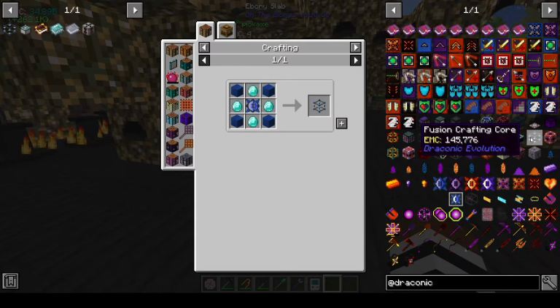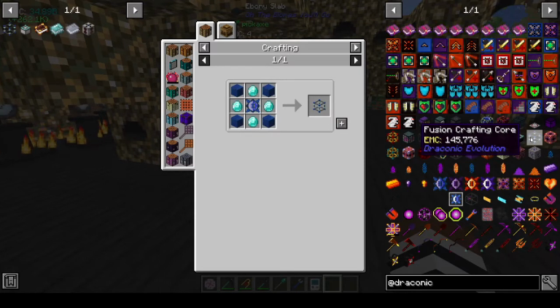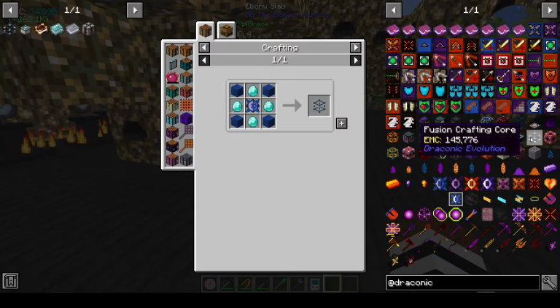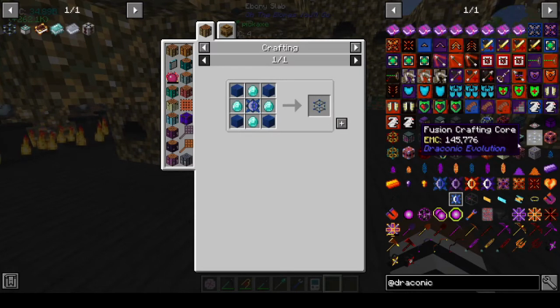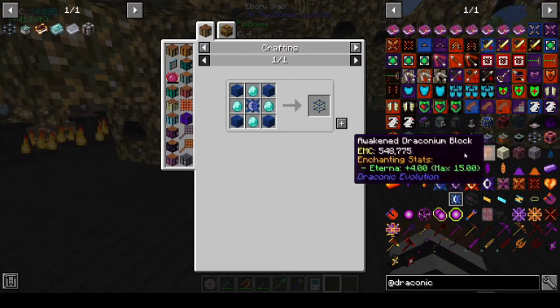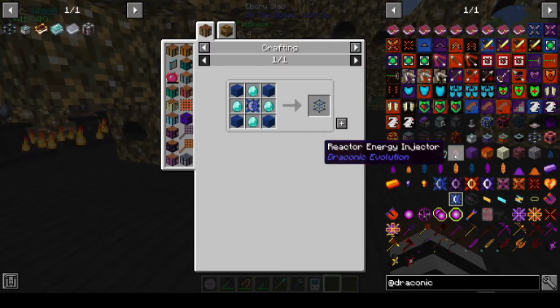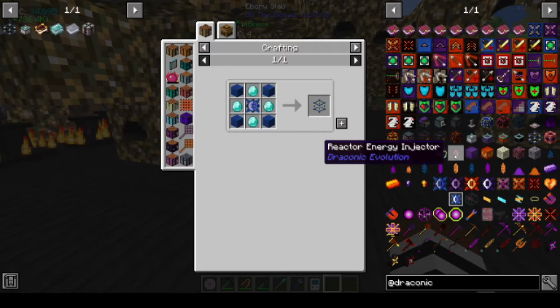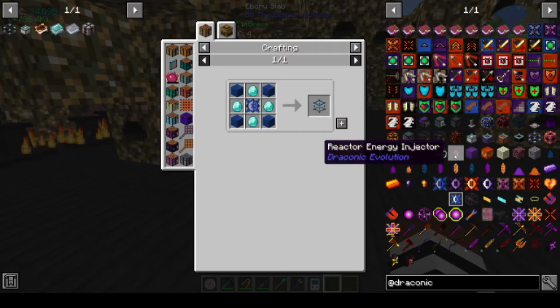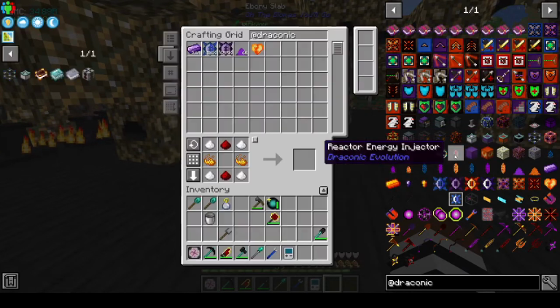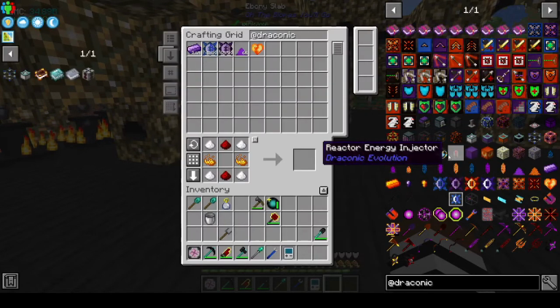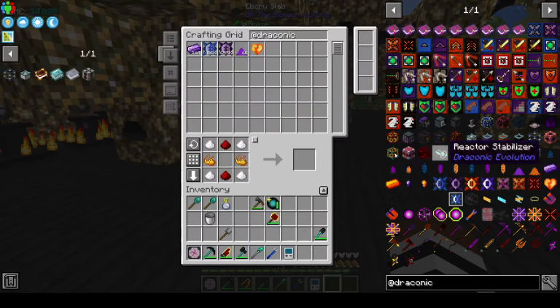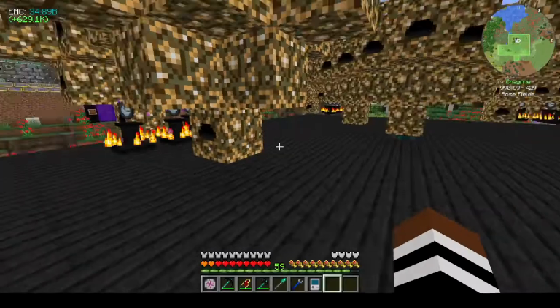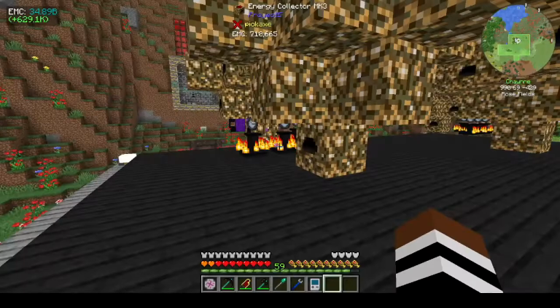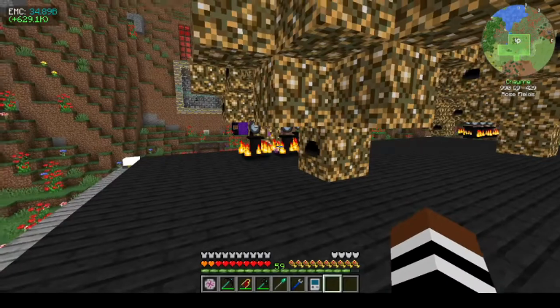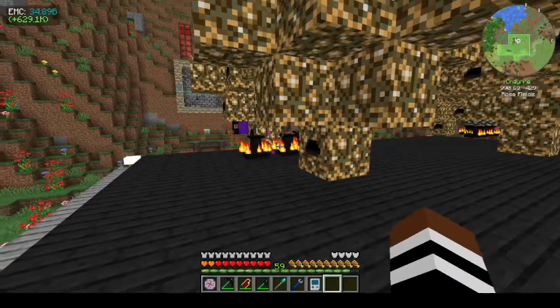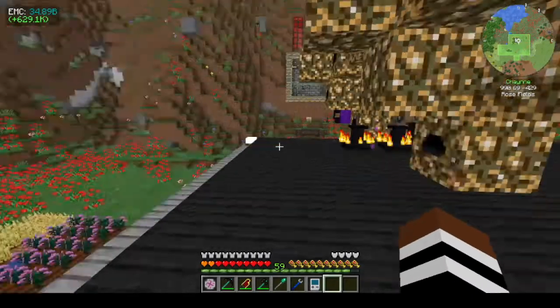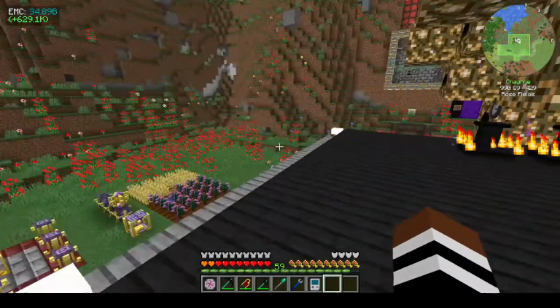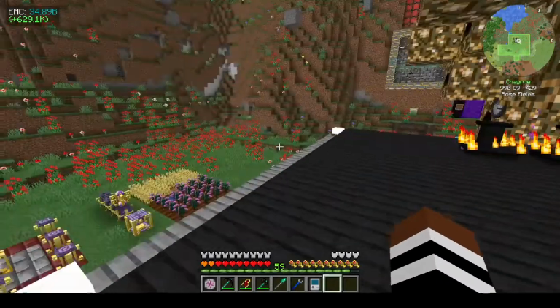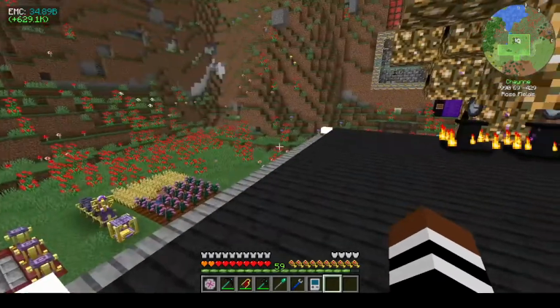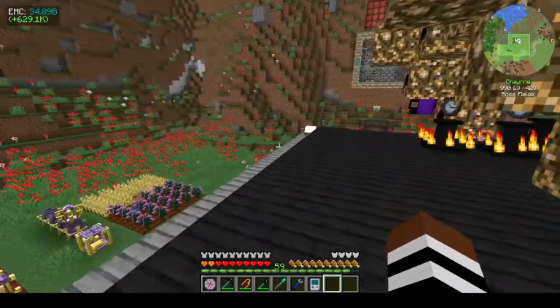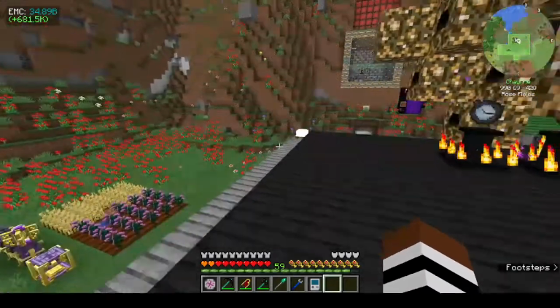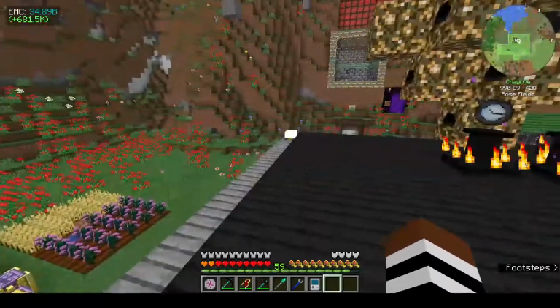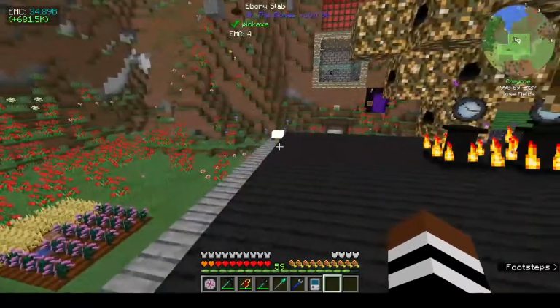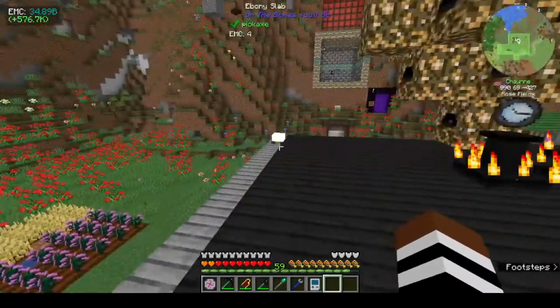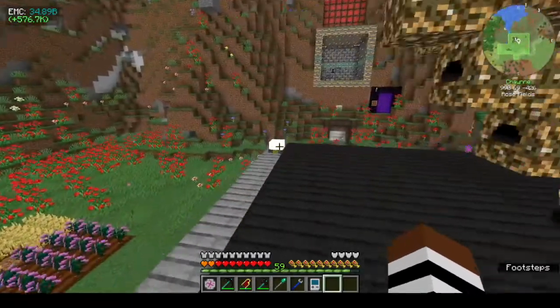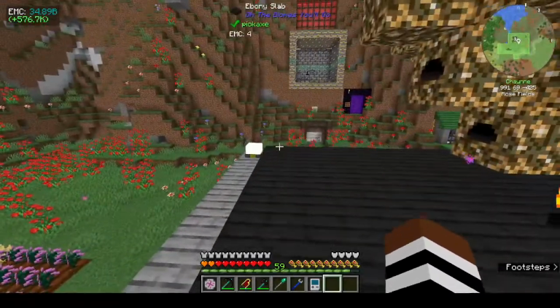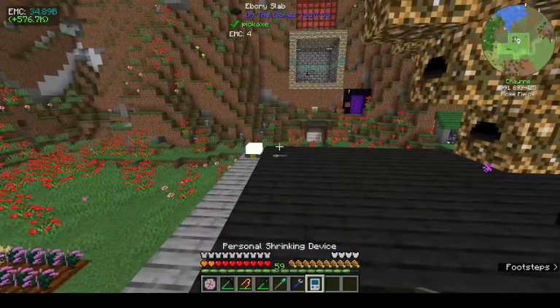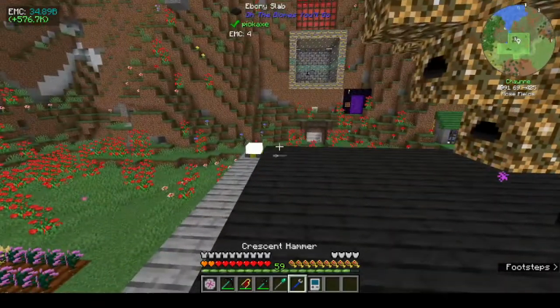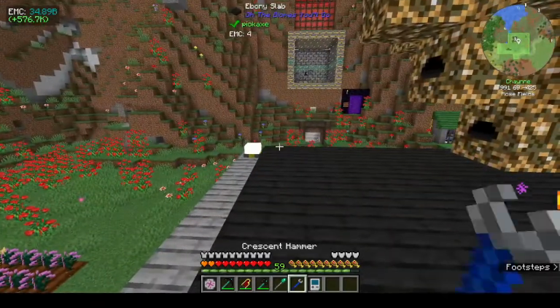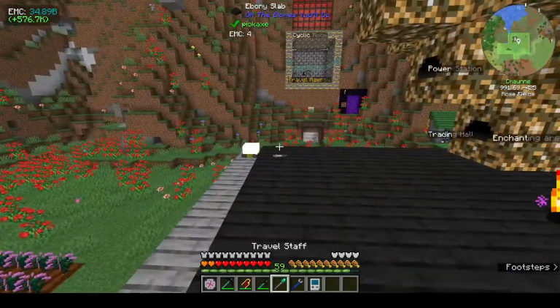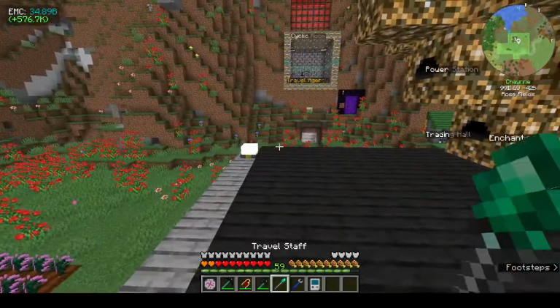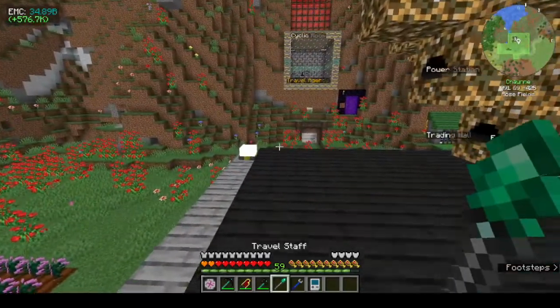We also have dislocators so we can use those to get around the place if needed. Today at least I want to make the crafting injector and we need the crafting core. Let's go over to where we're going to be crafting.